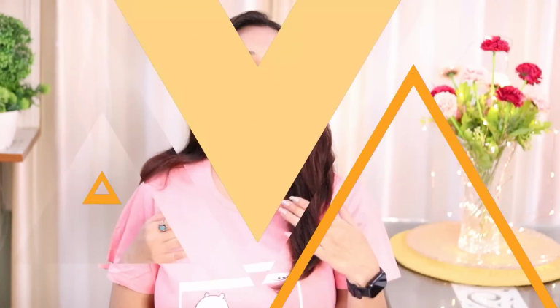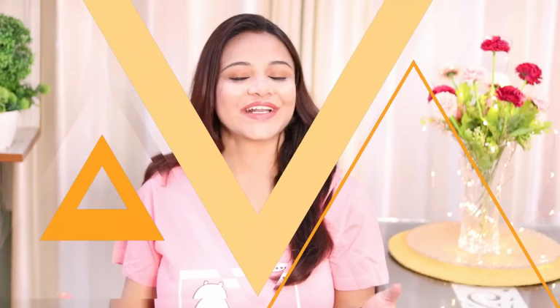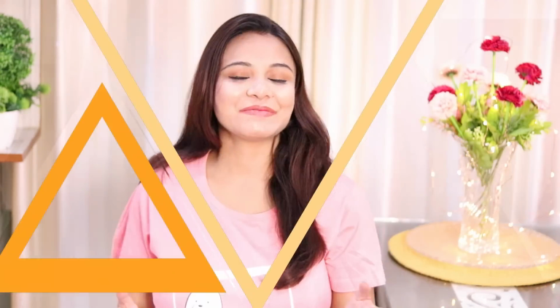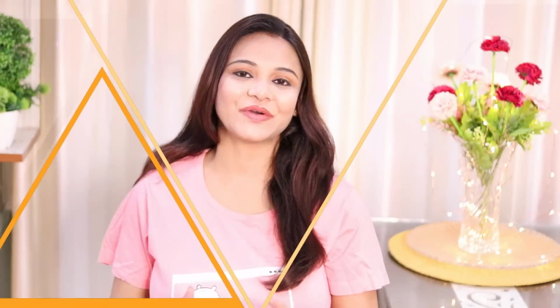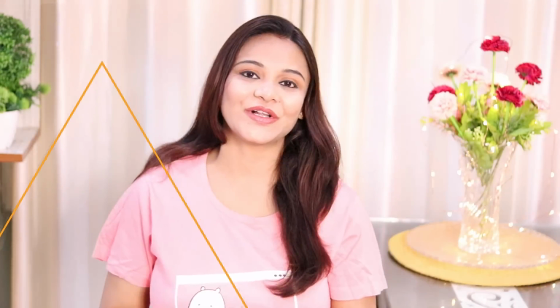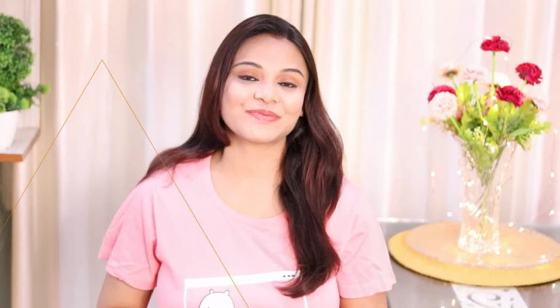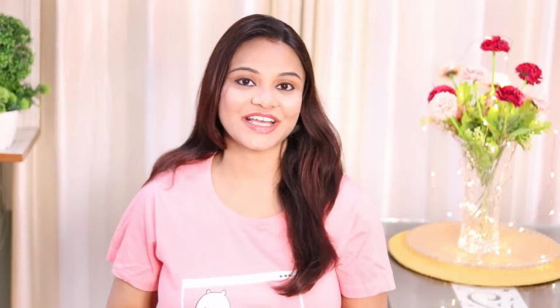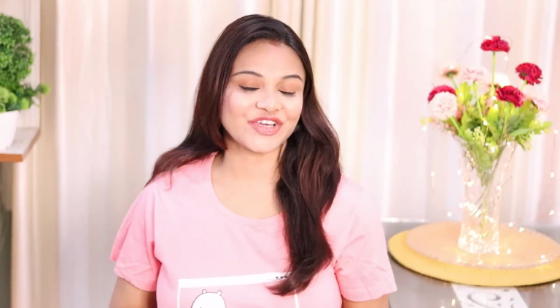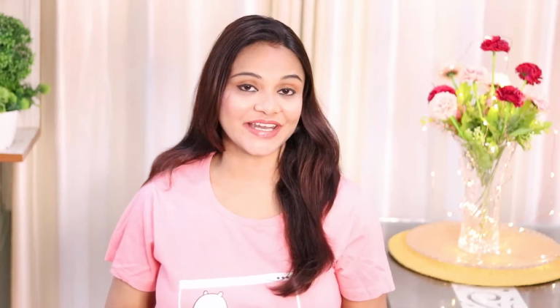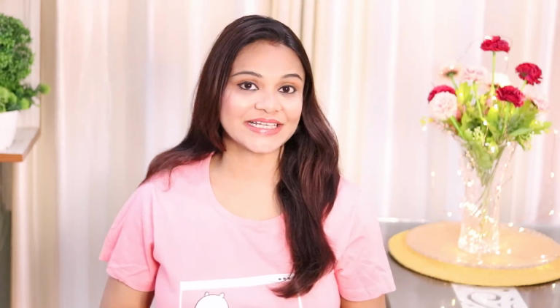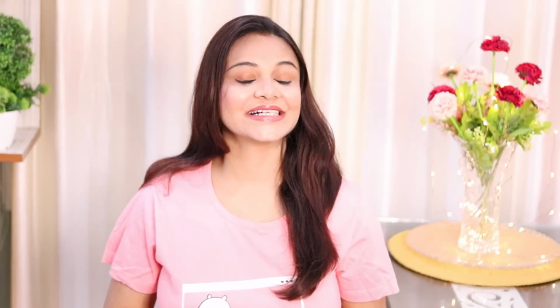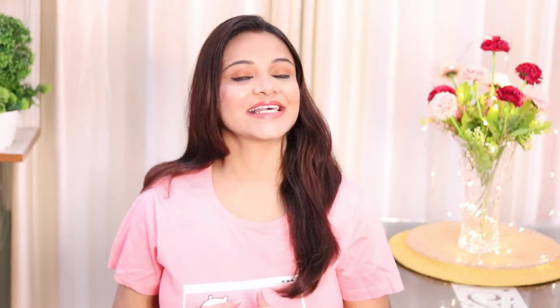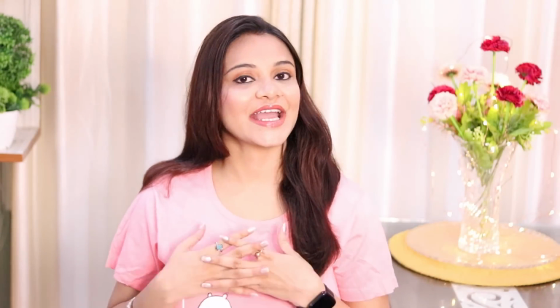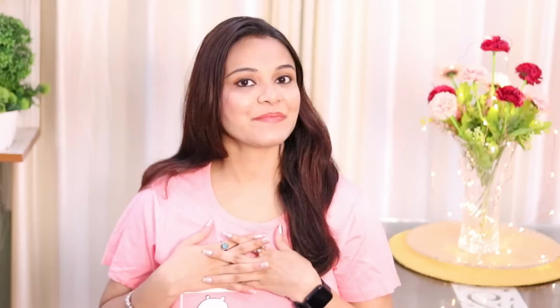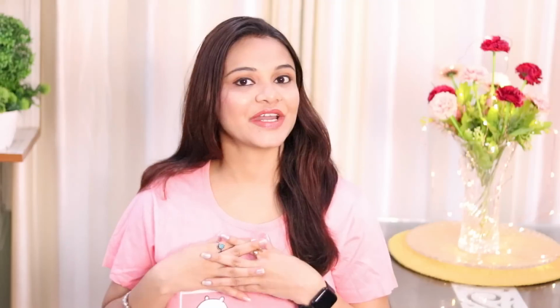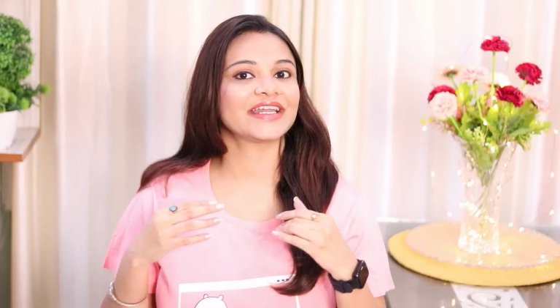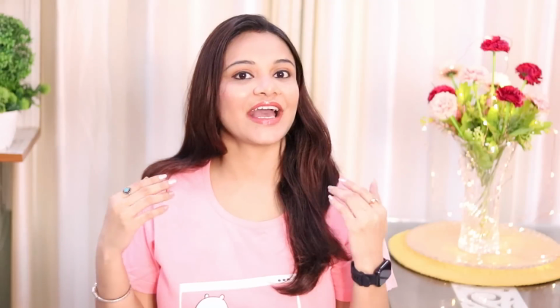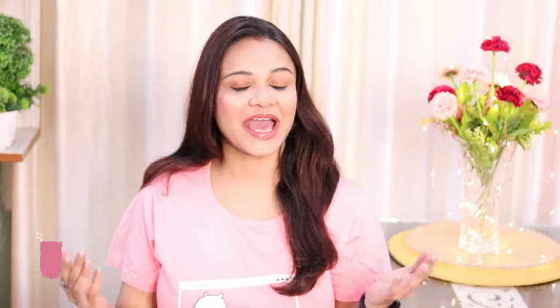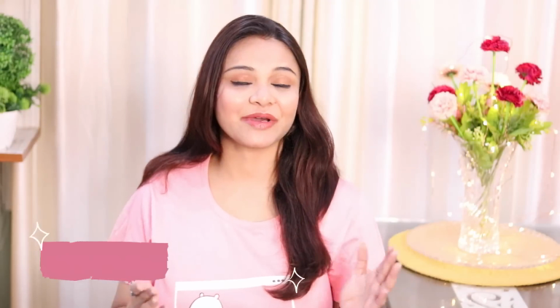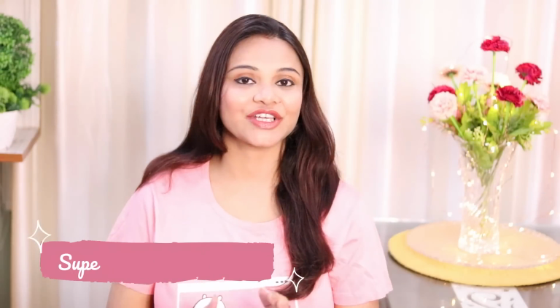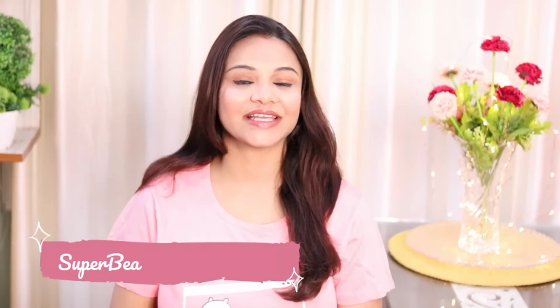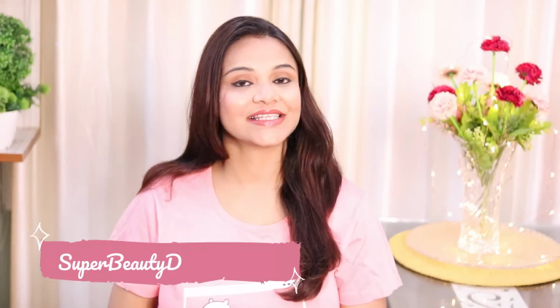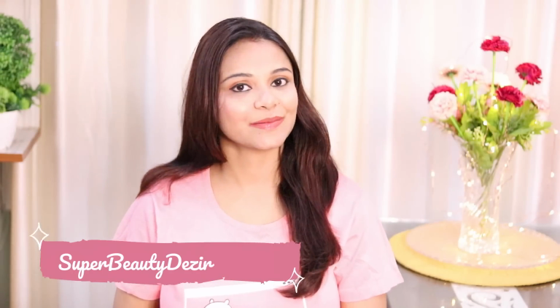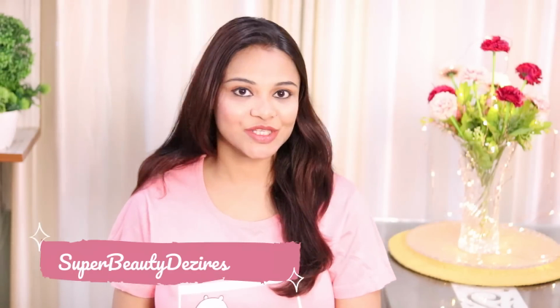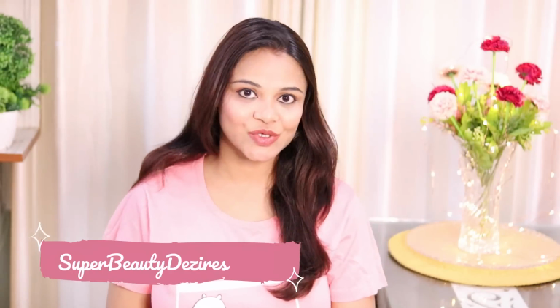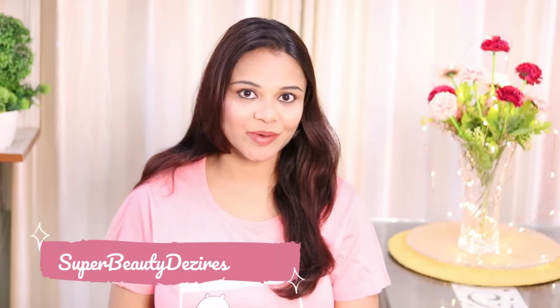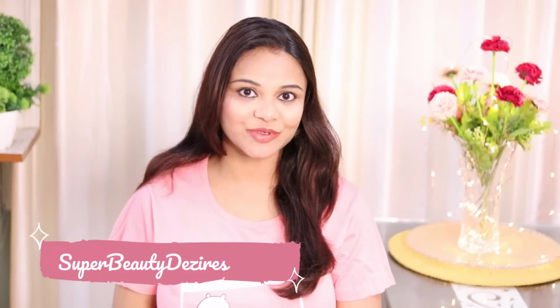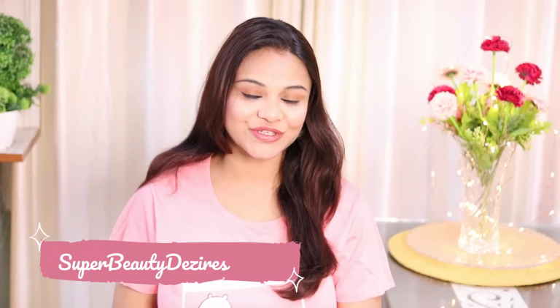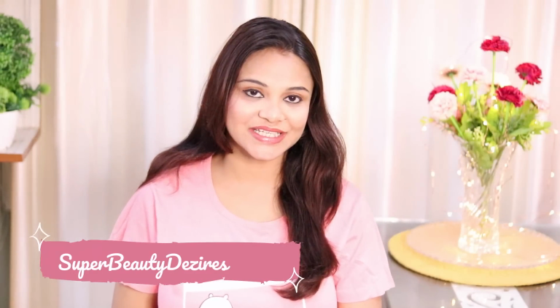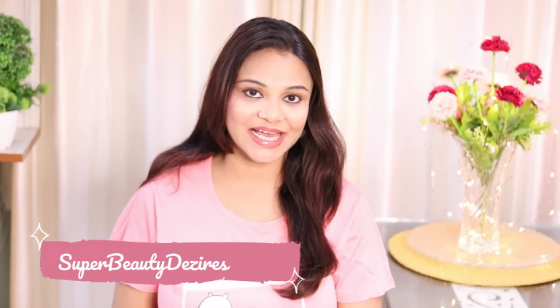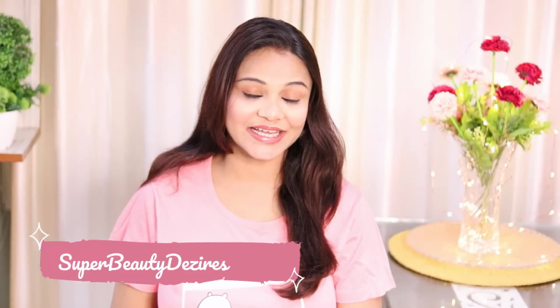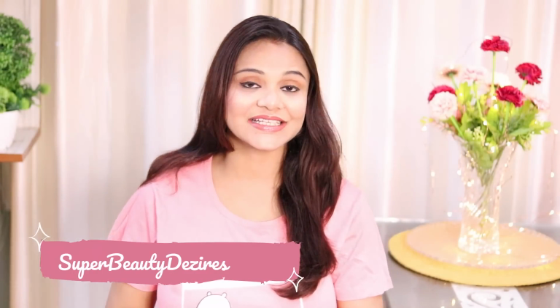Welcome you all to my channel girls. I am Prerna and my channel's name is Superbeautydesires.